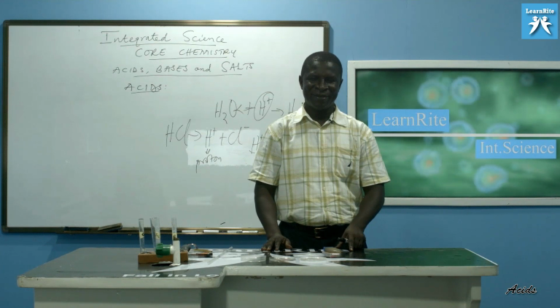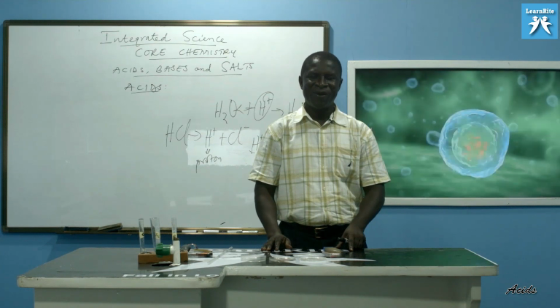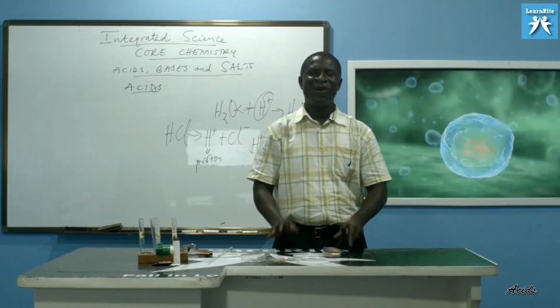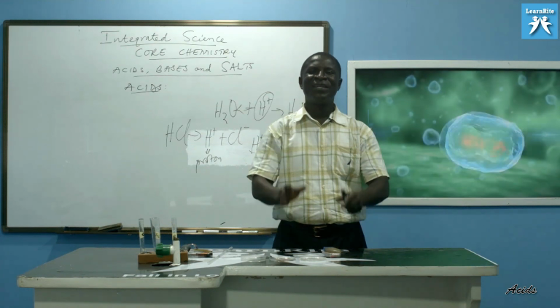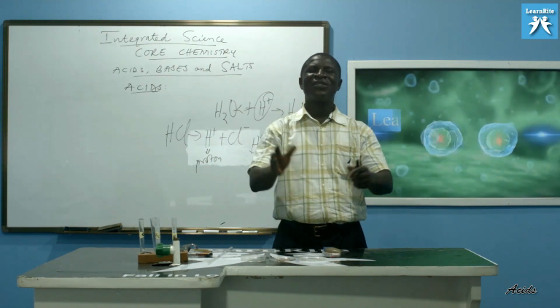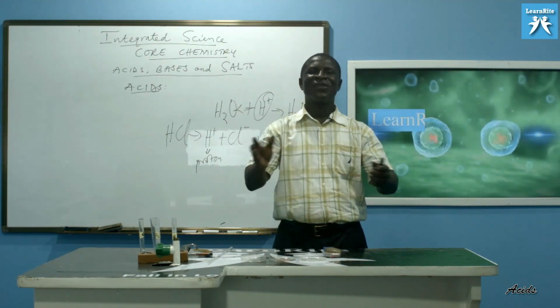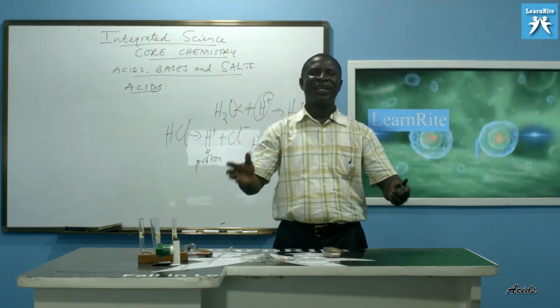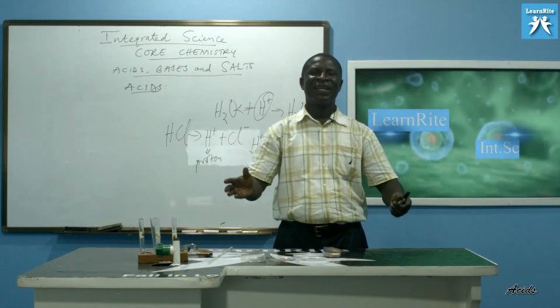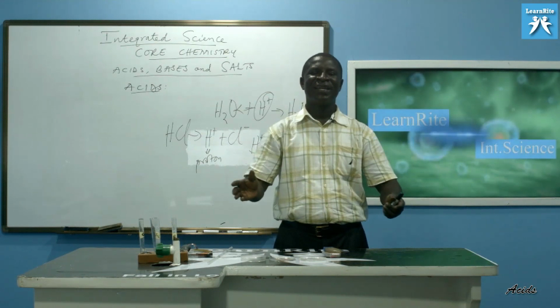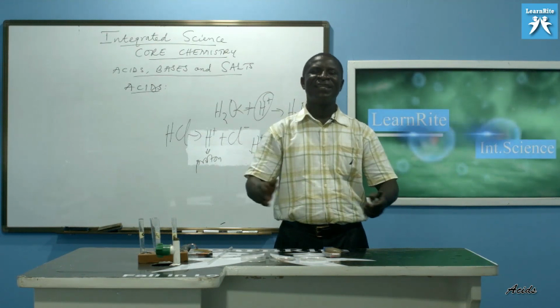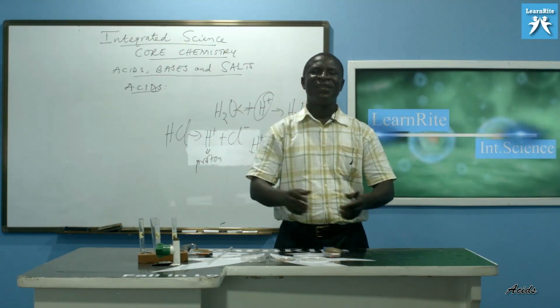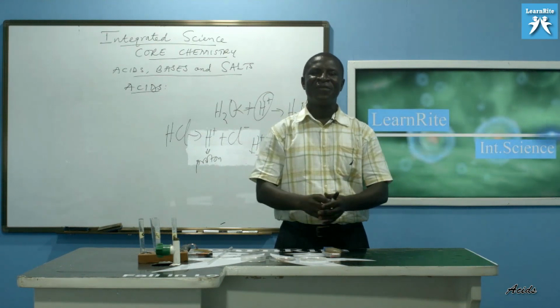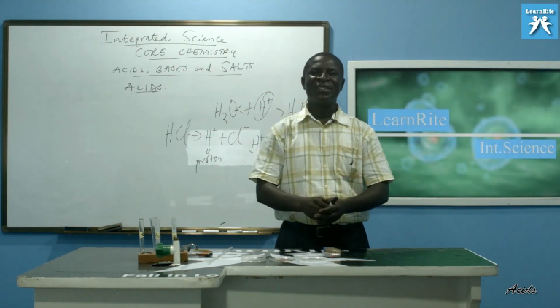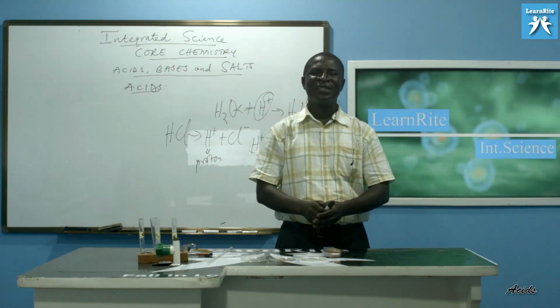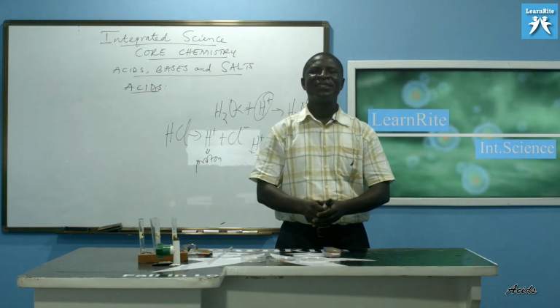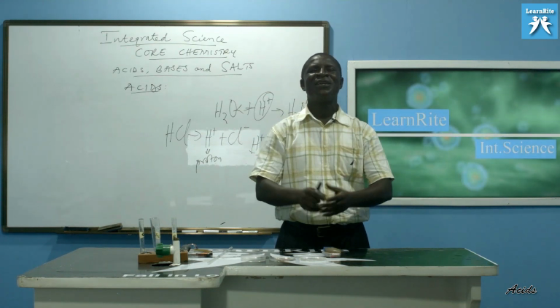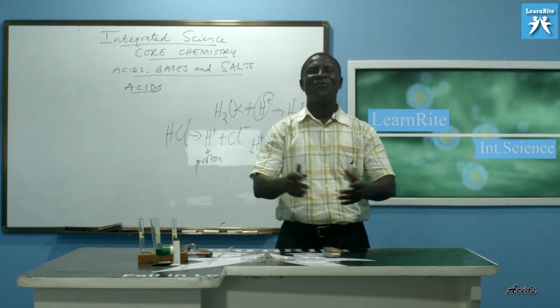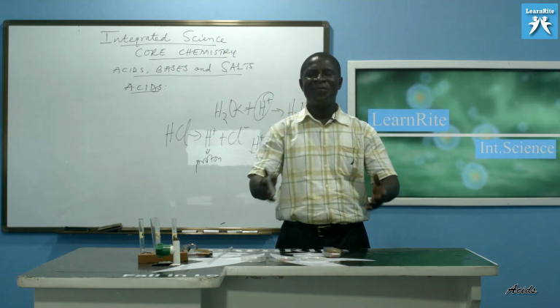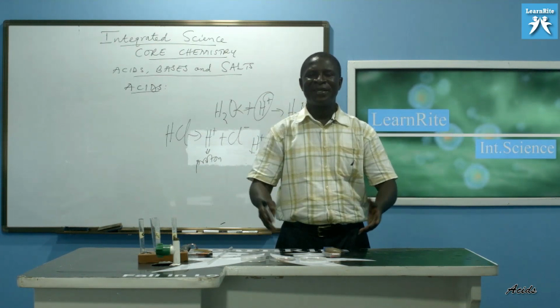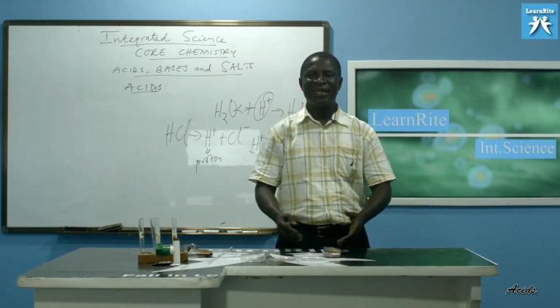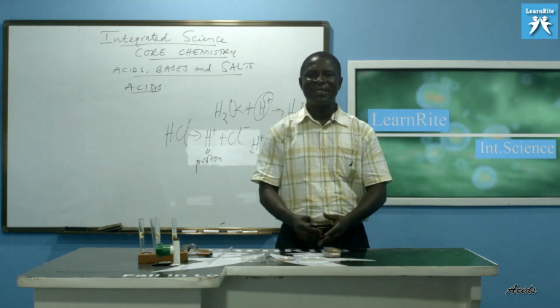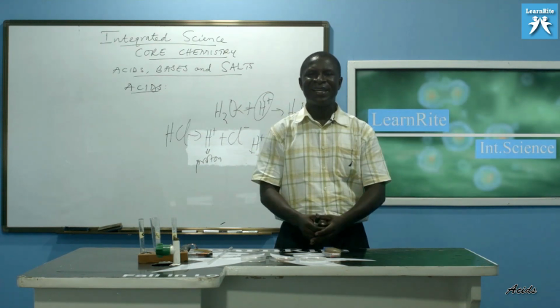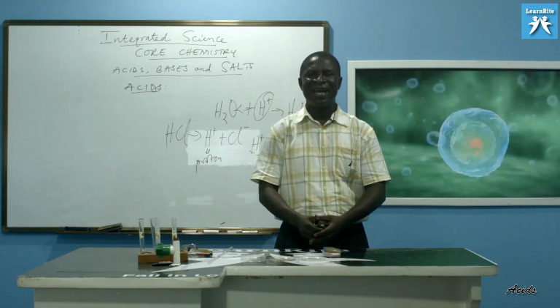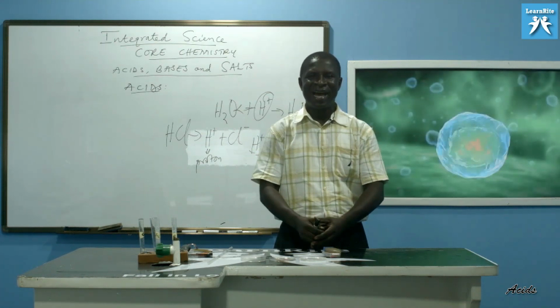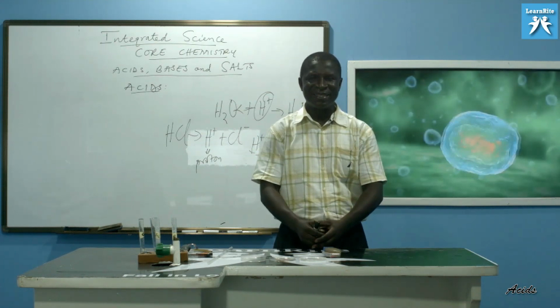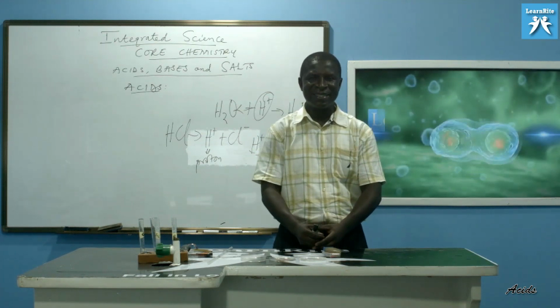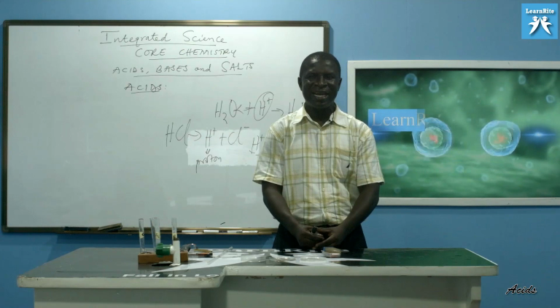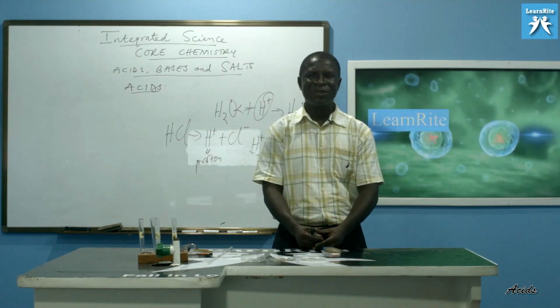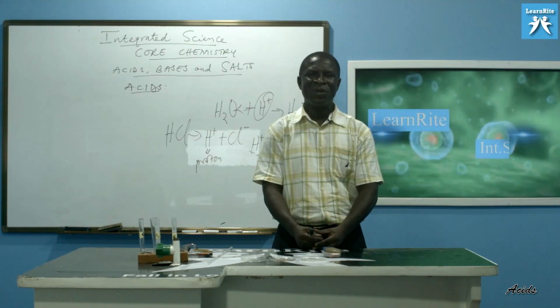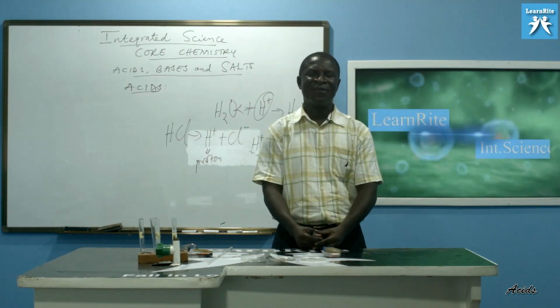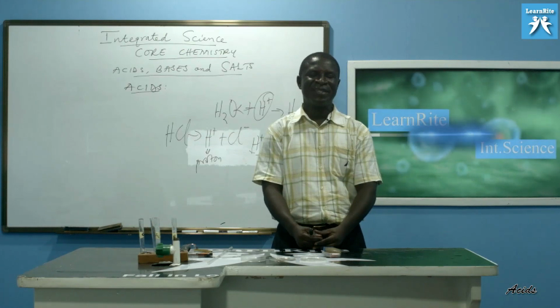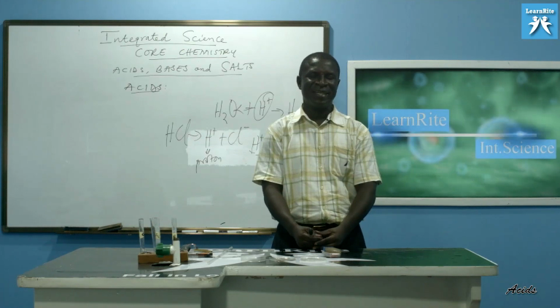So far, we have learned the three concepts of acids: Arrhenius's definition, Bronsted-Lowry's definition, and the Lewis concept. All three definitions represent acids as we have seen.